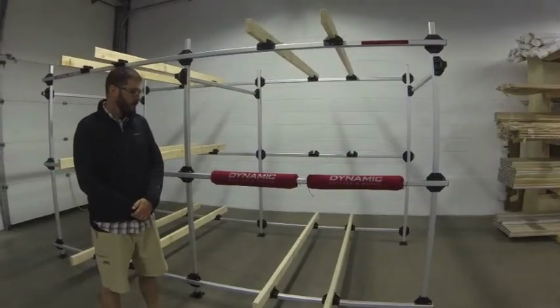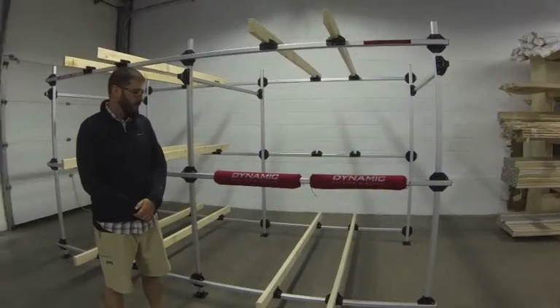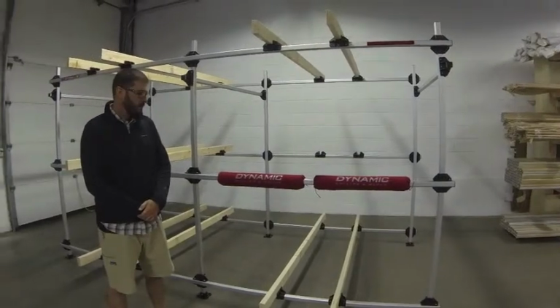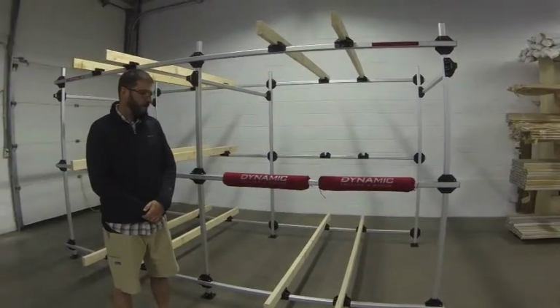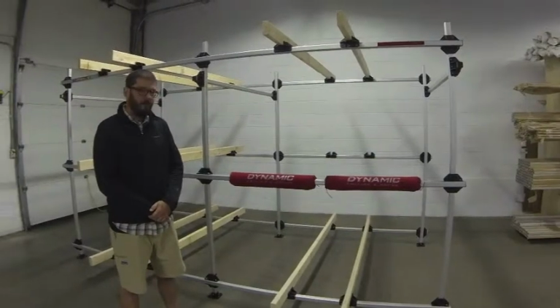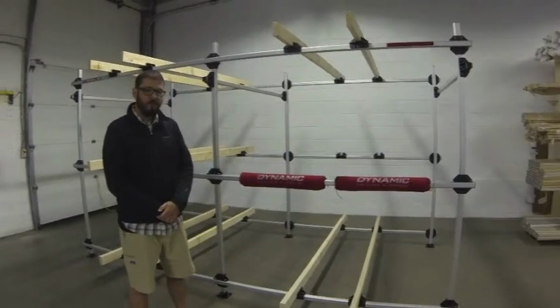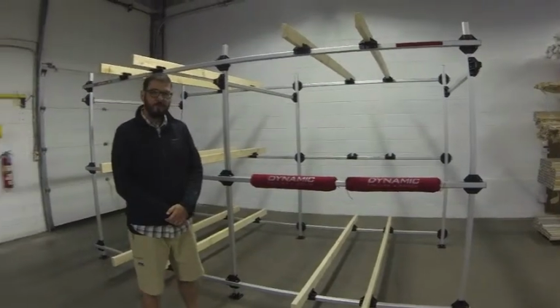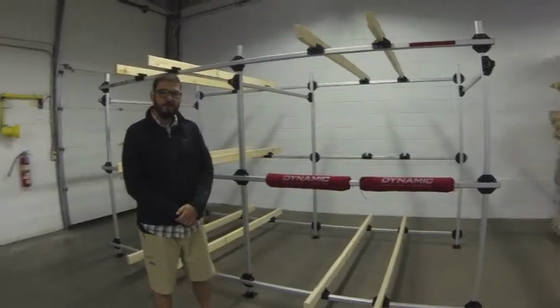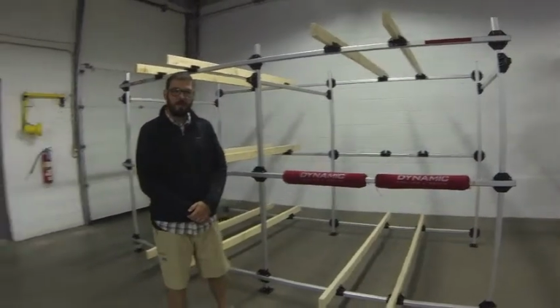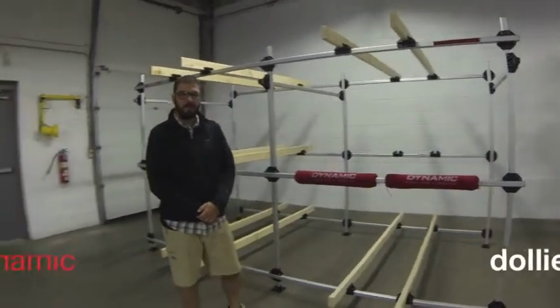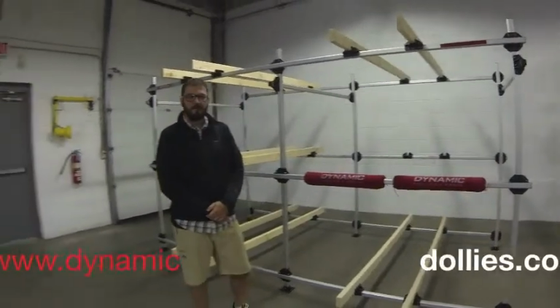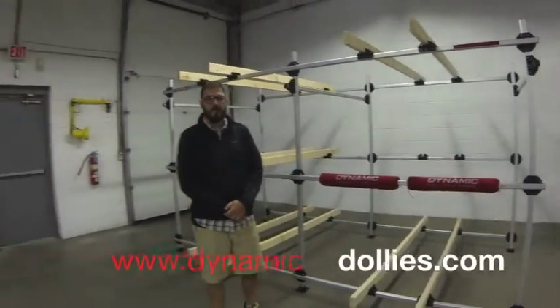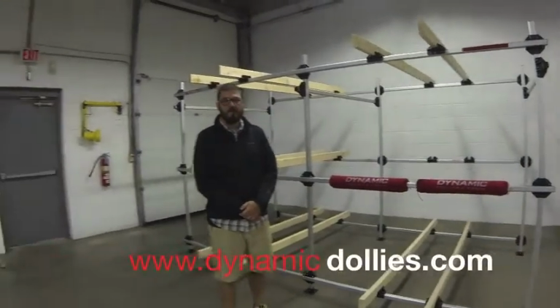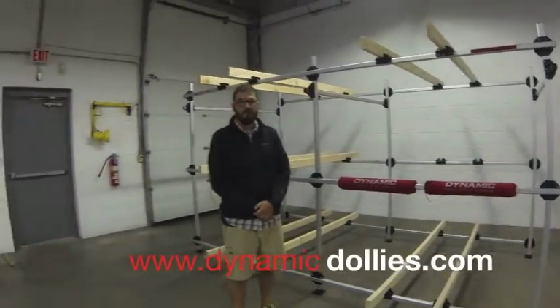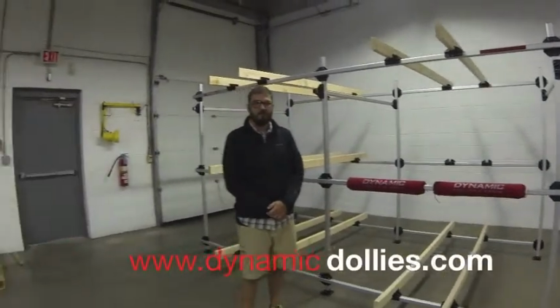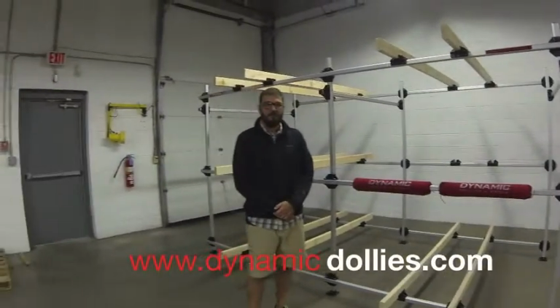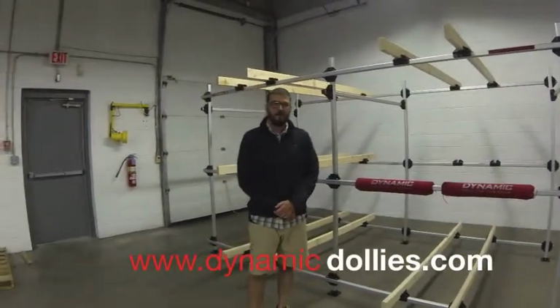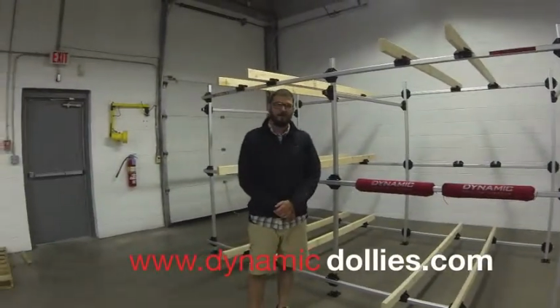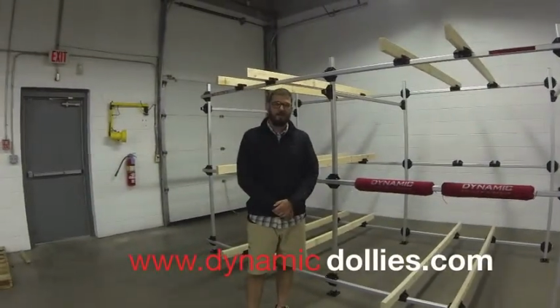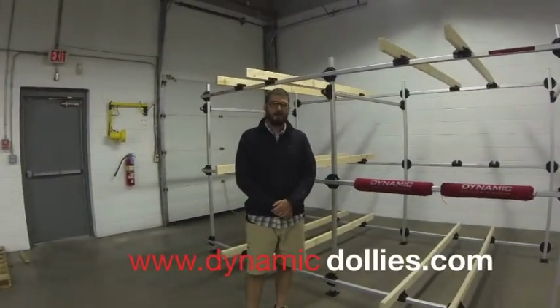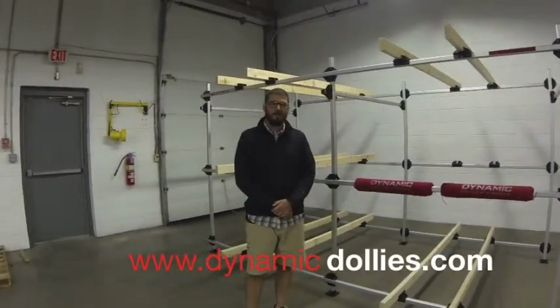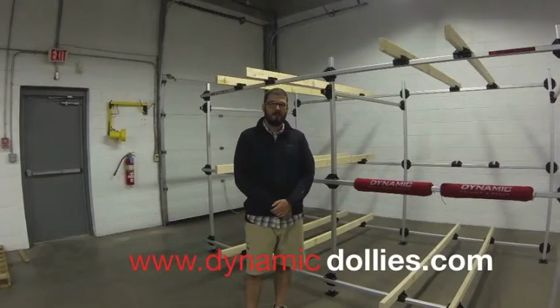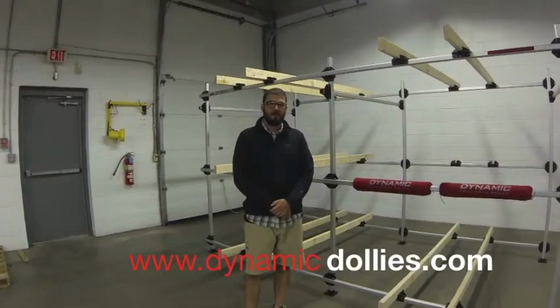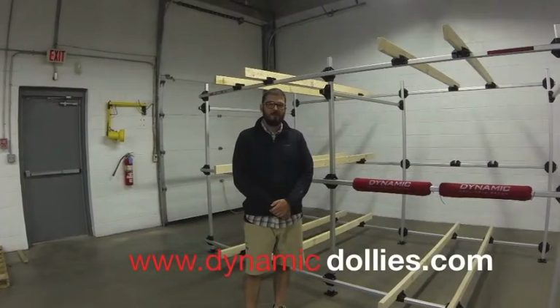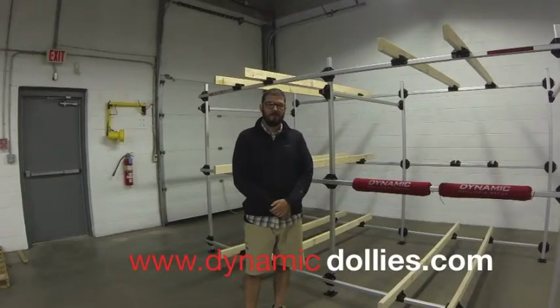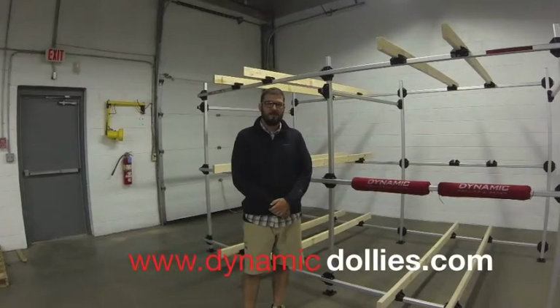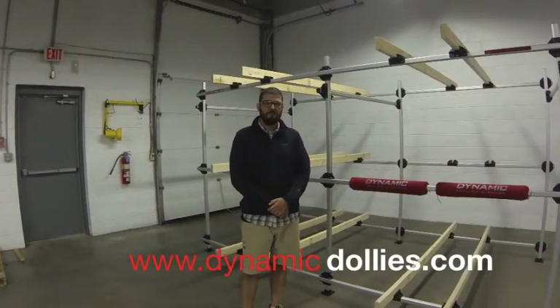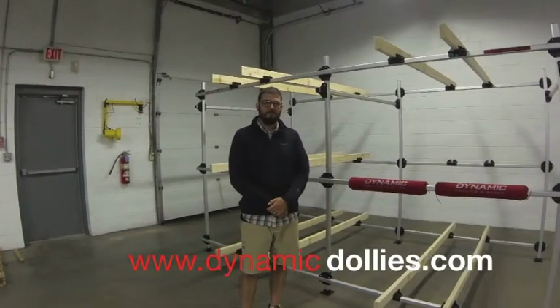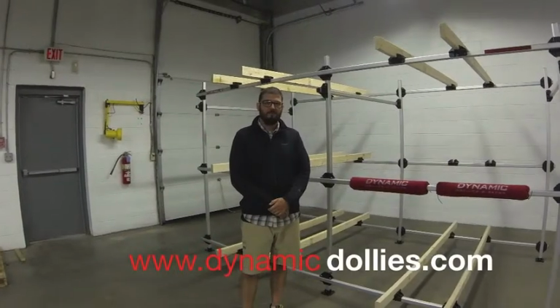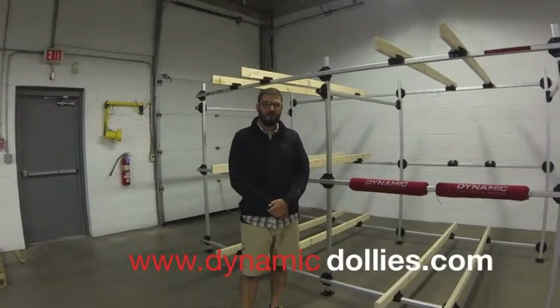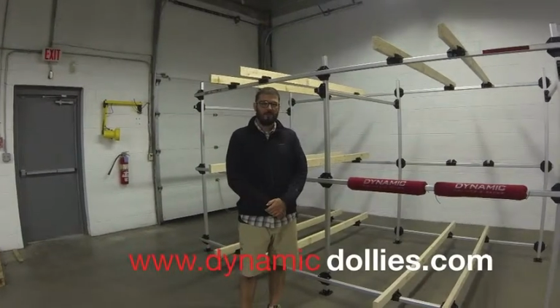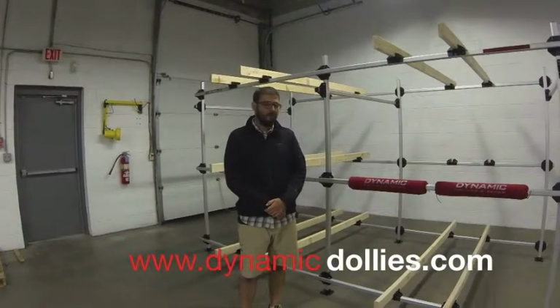If you have any questions, please contact us at www.dynamicdollies.com. Thank you very much.